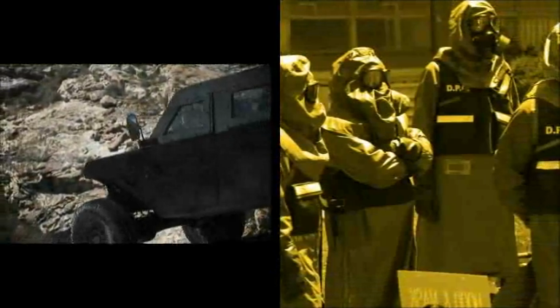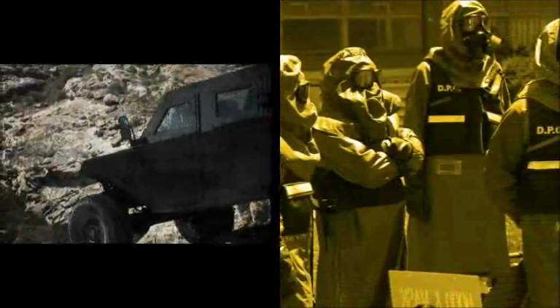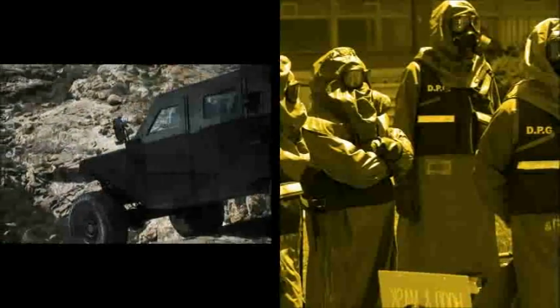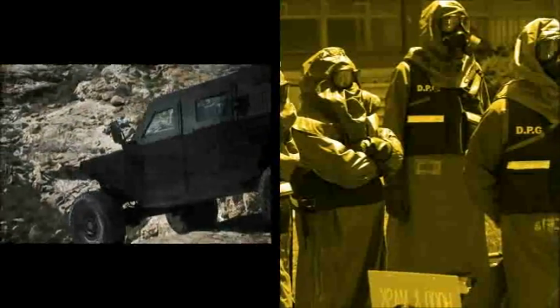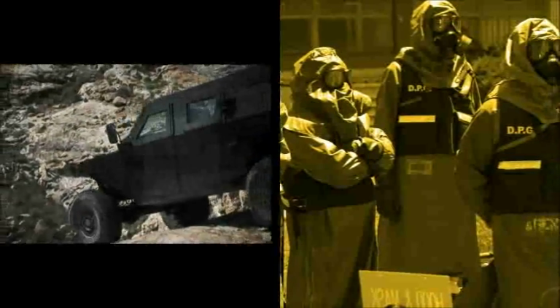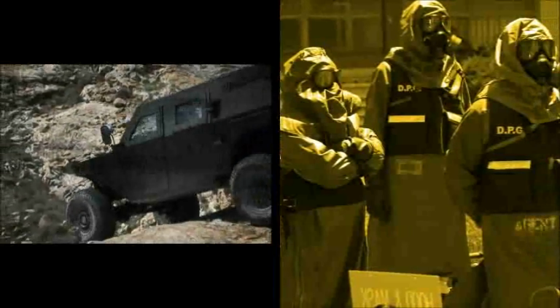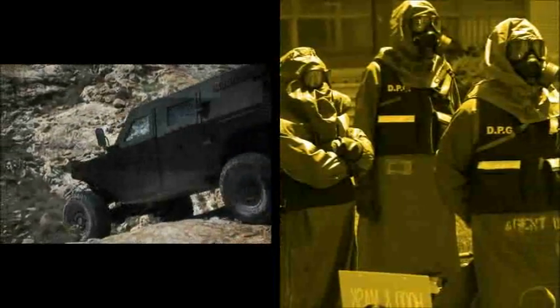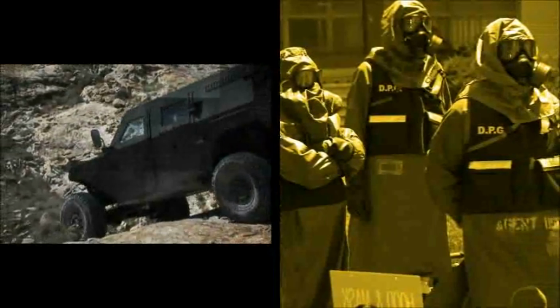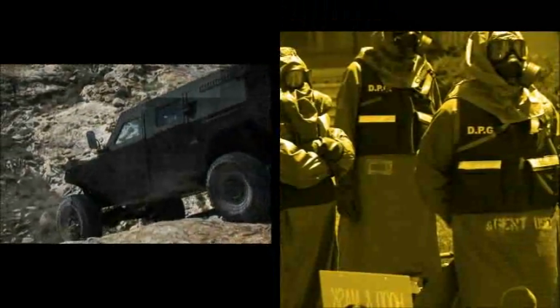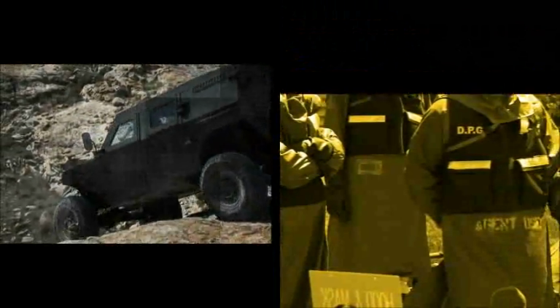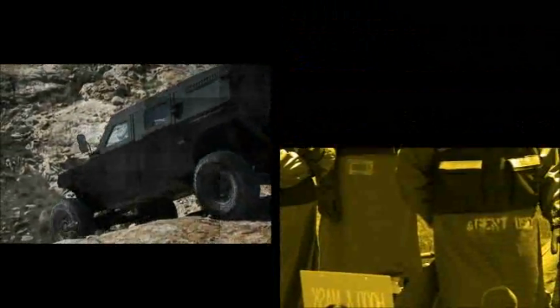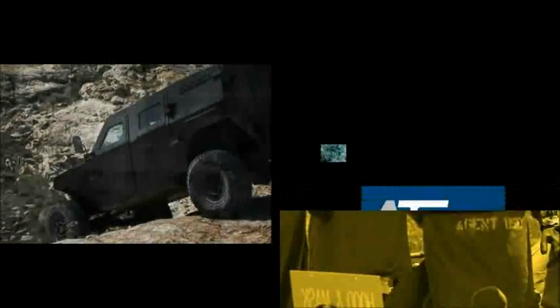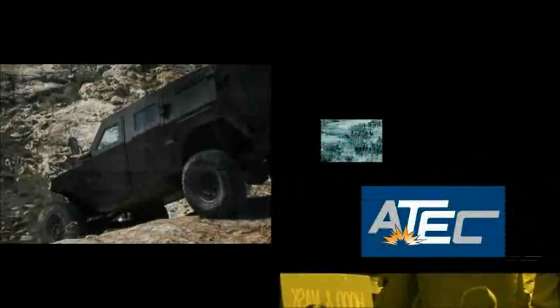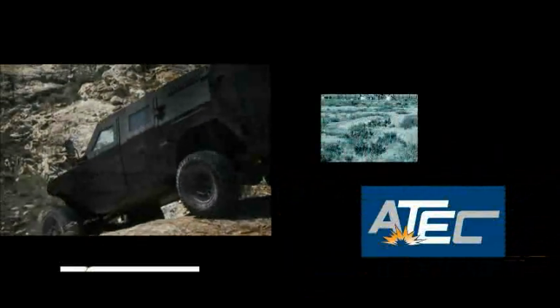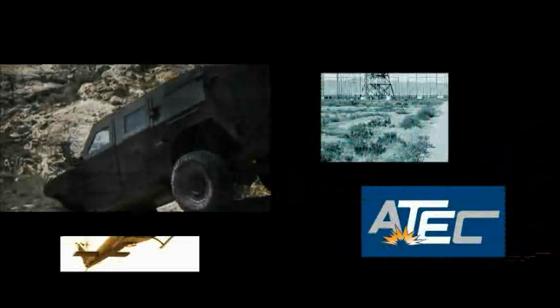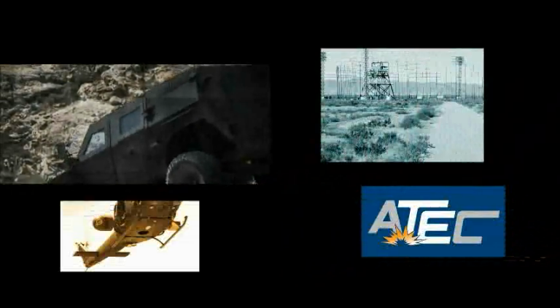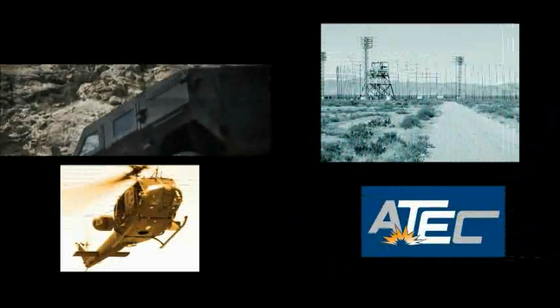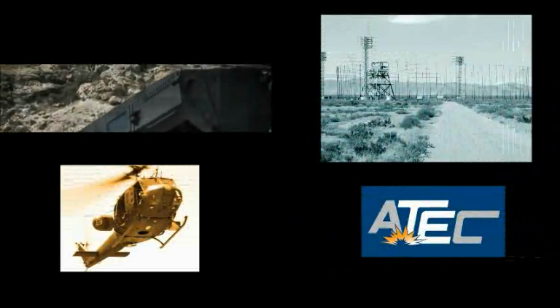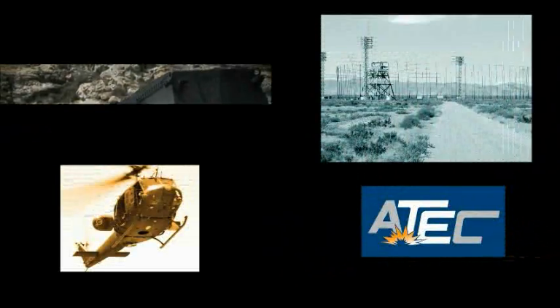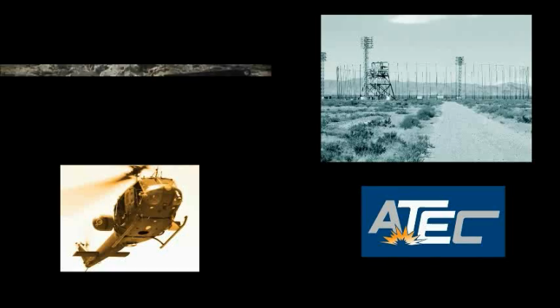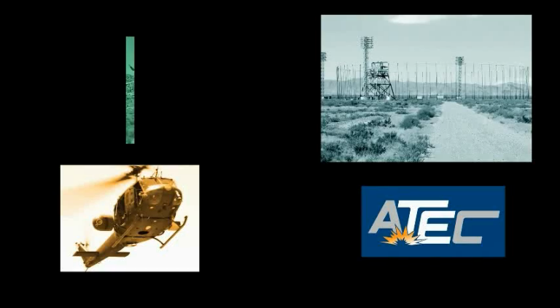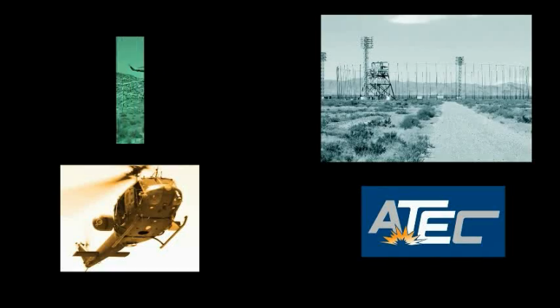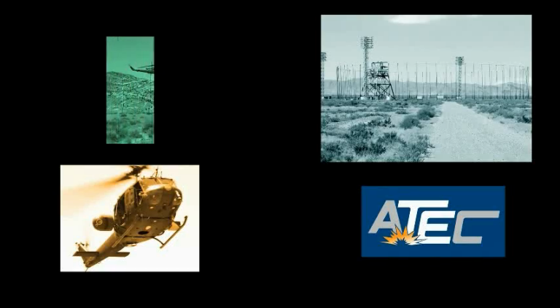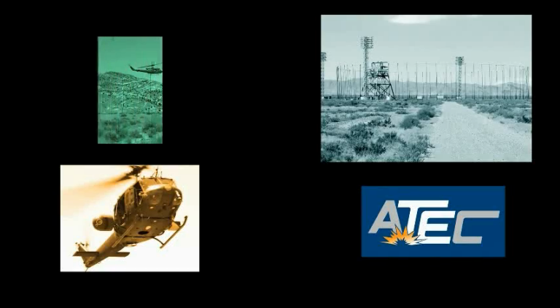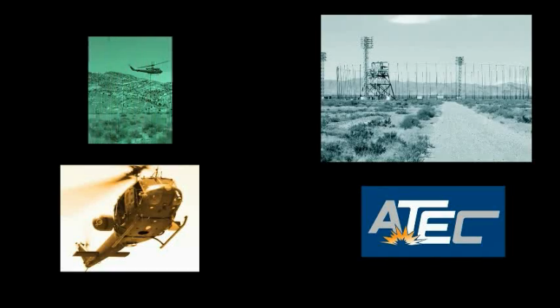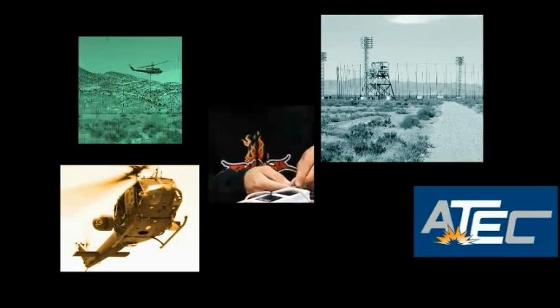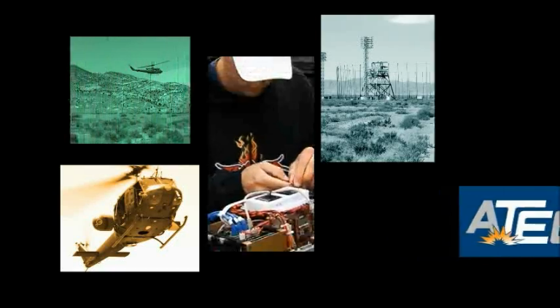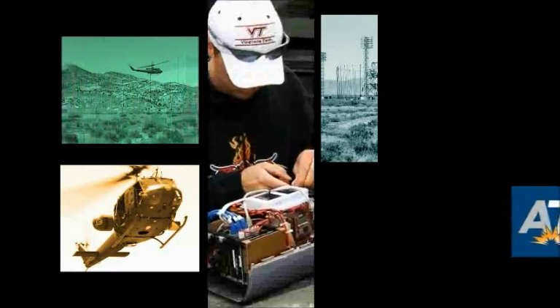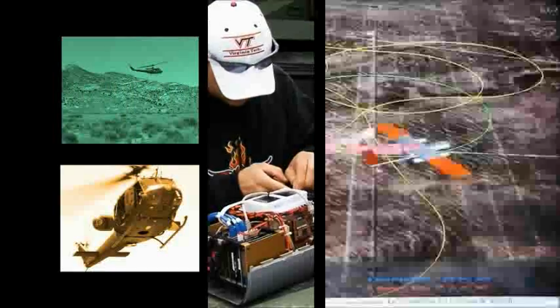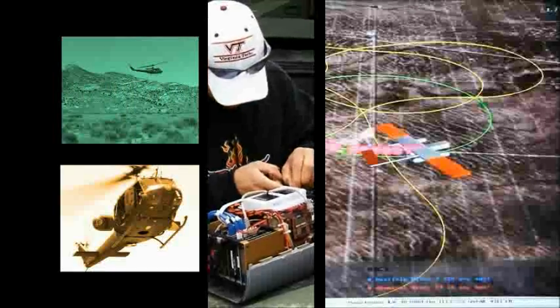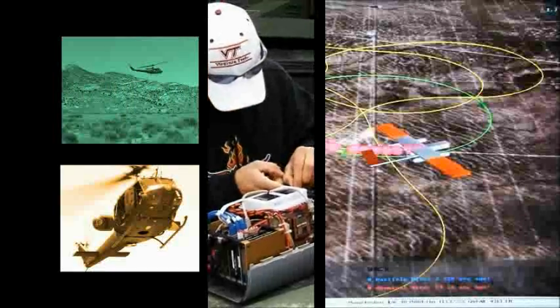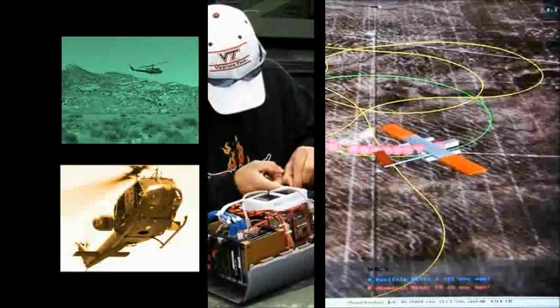Dugway Proving Ground, under Army Test and Evaluation Command: Protecting America's military and civilians with proven chemical biological defenses and training.